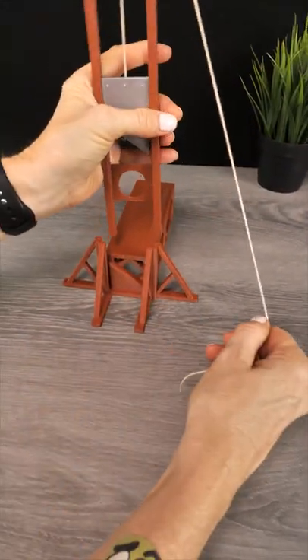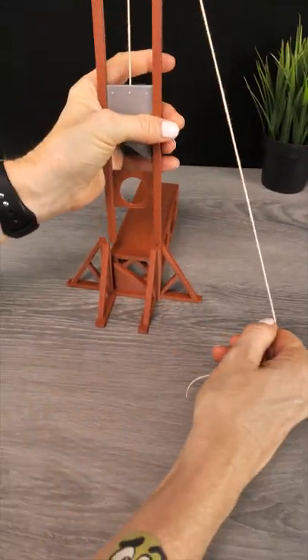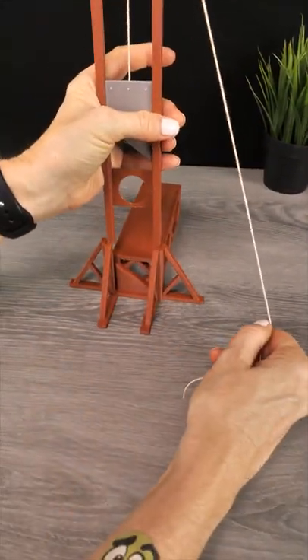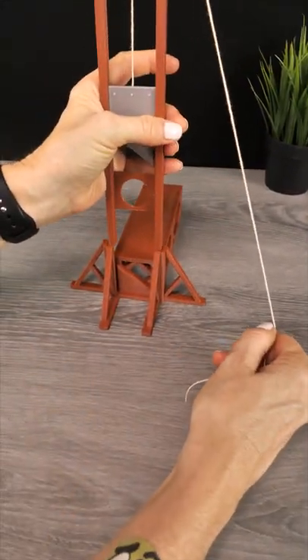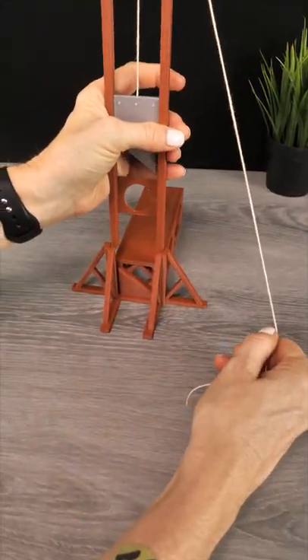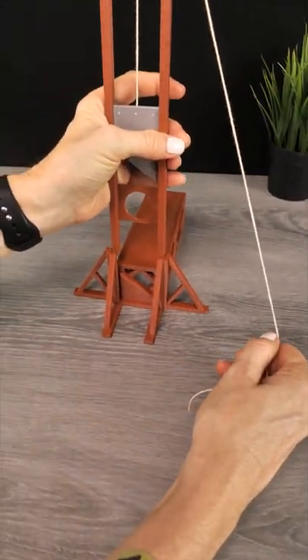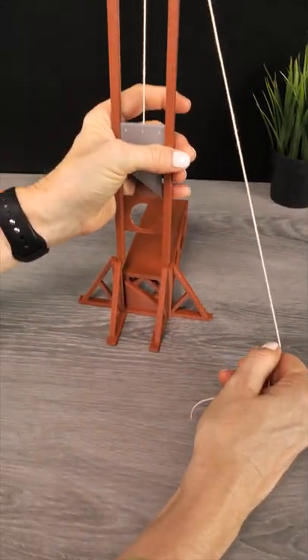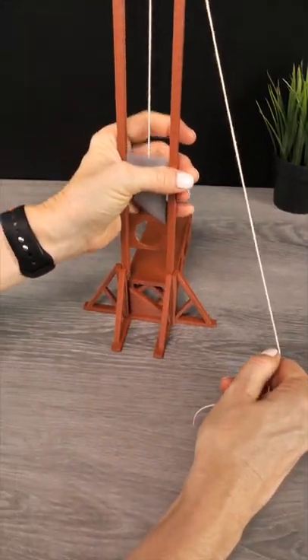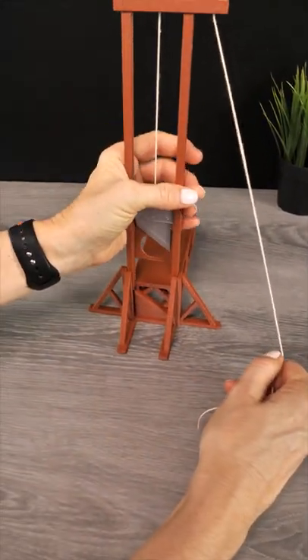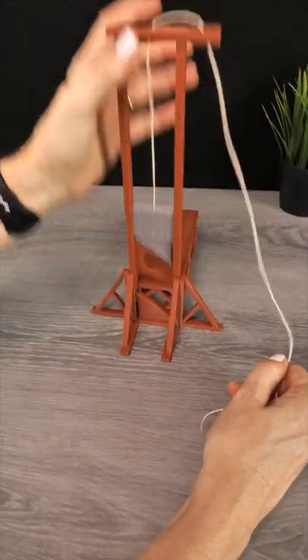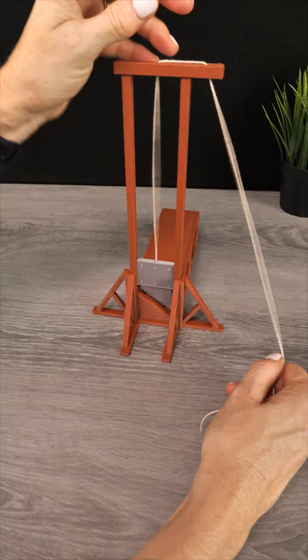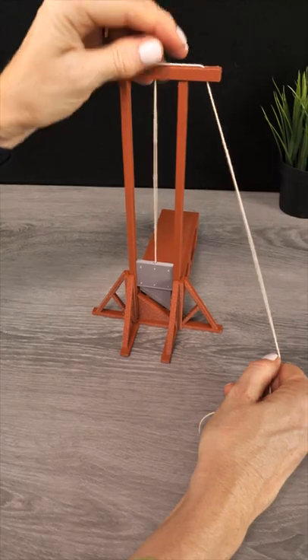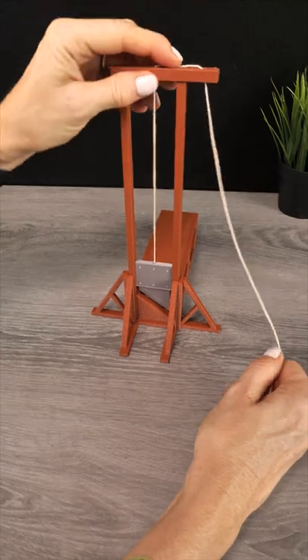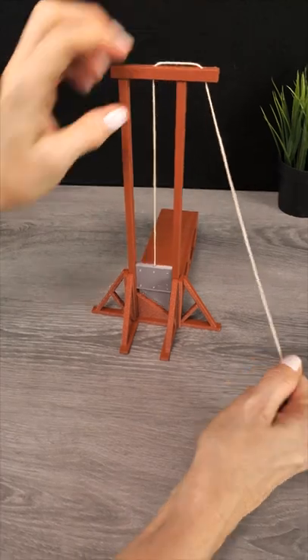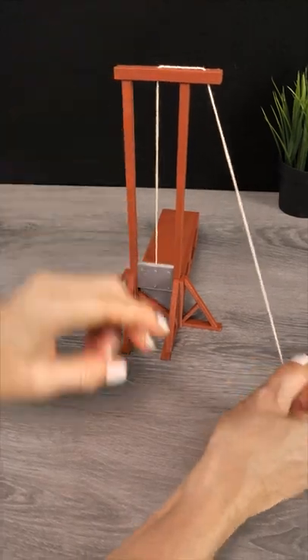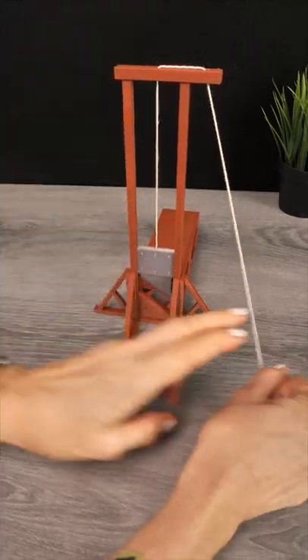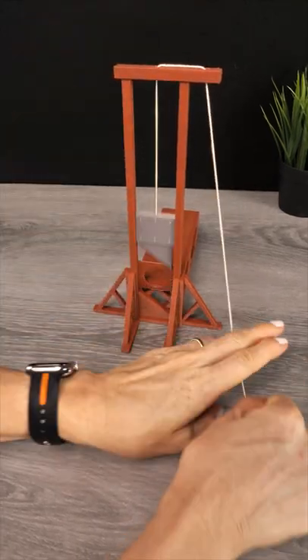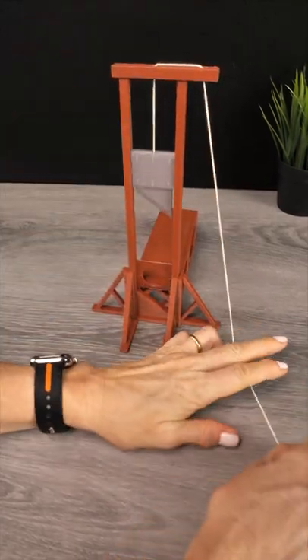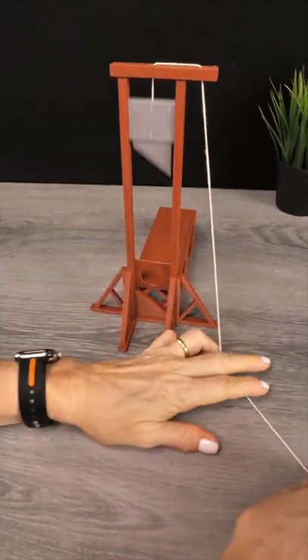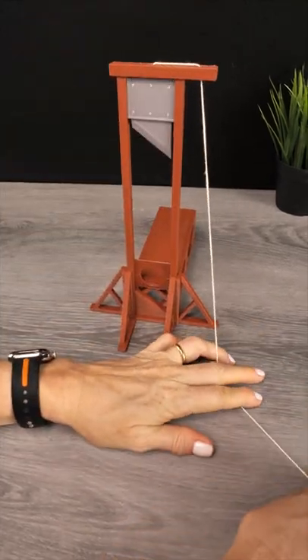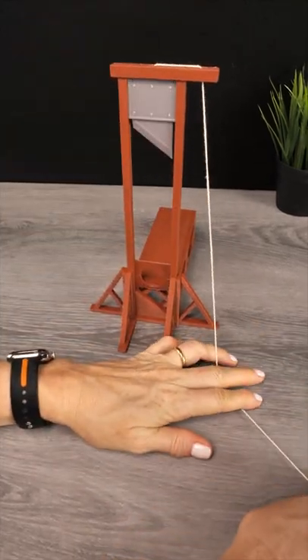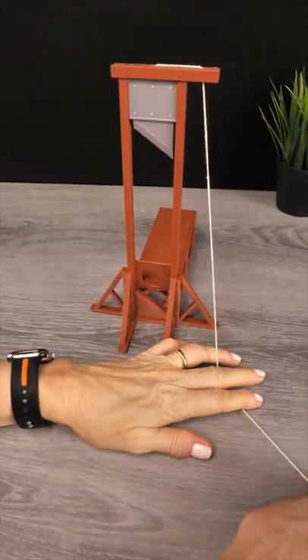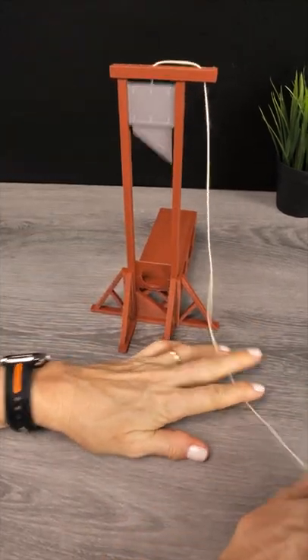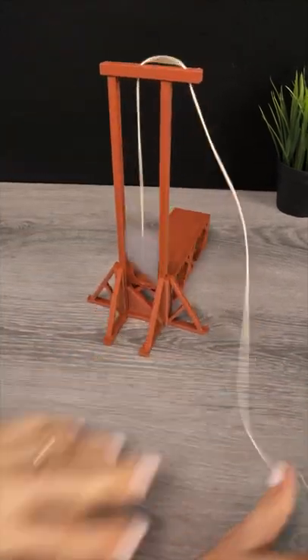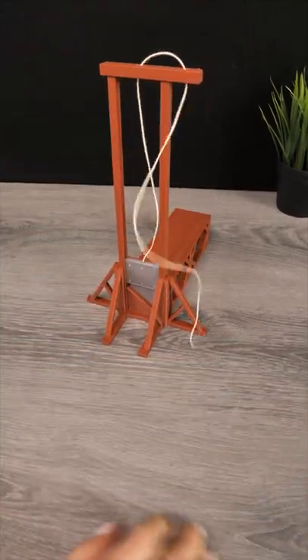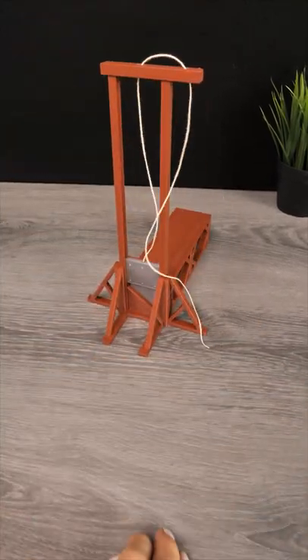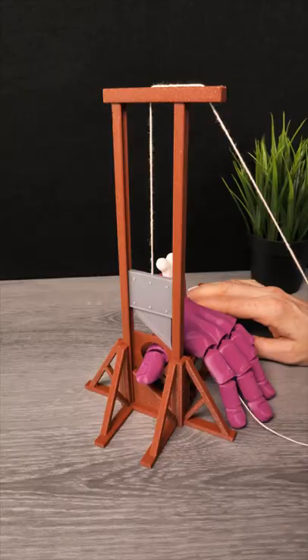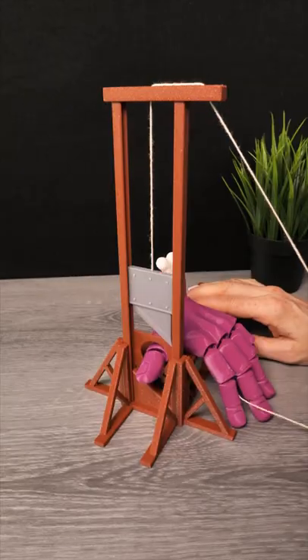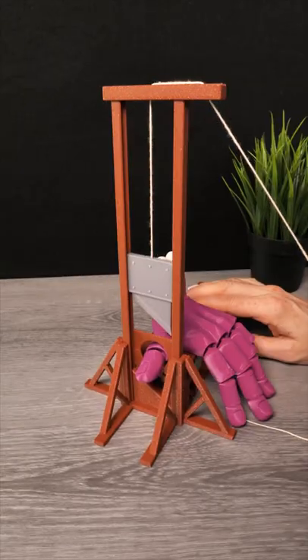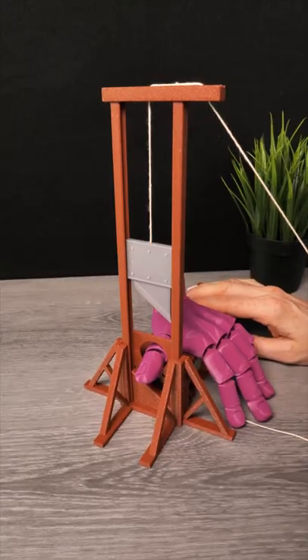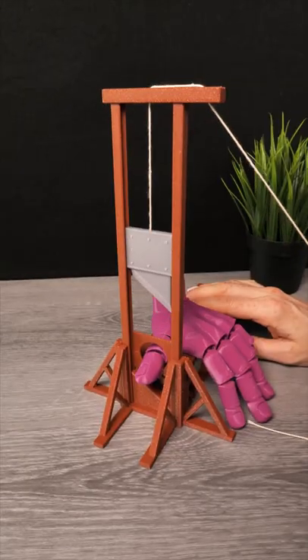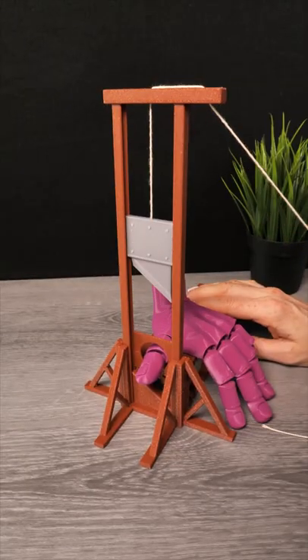Form Futura says this shiny filament is not abrasive, which means you don't need a hardened nozzle.